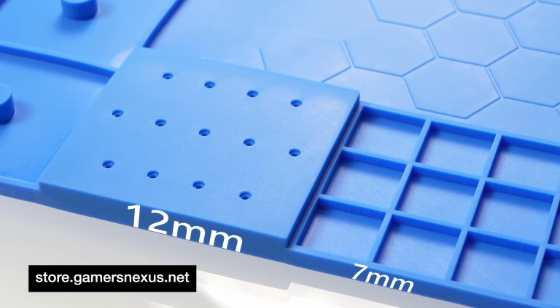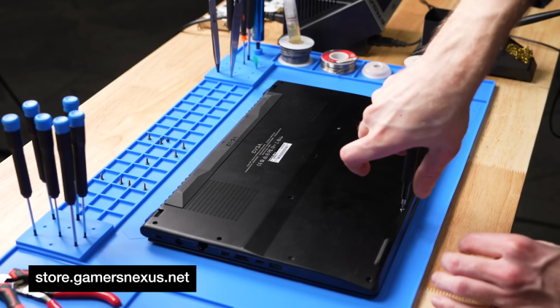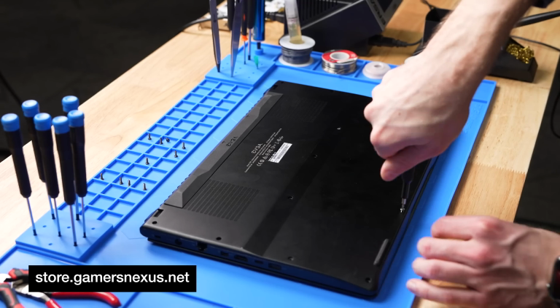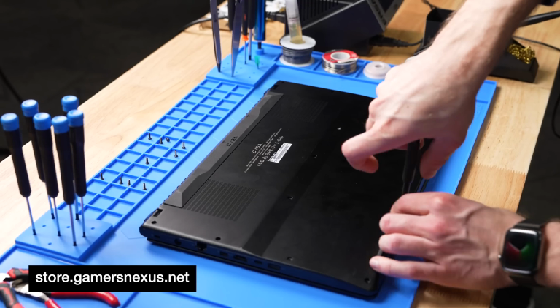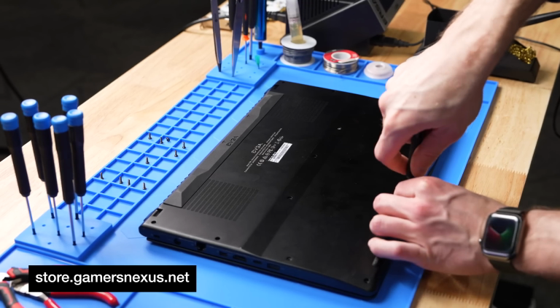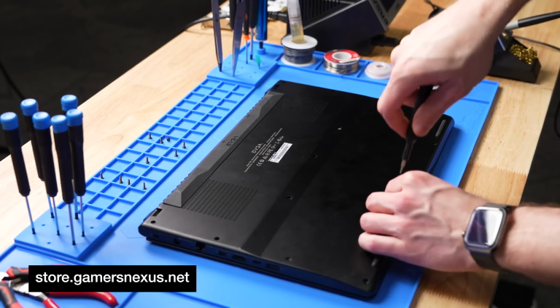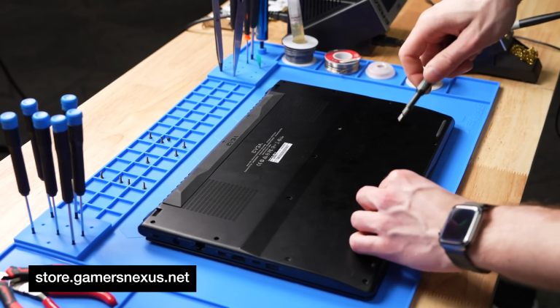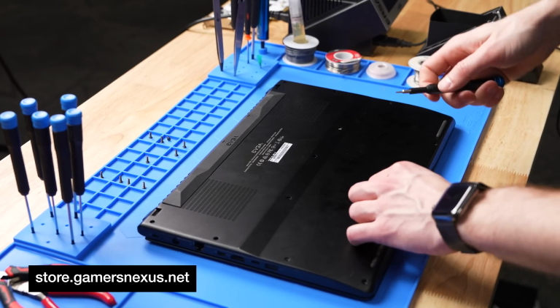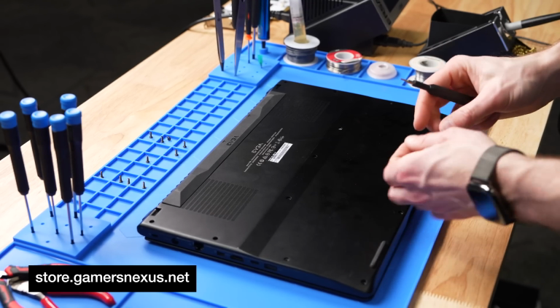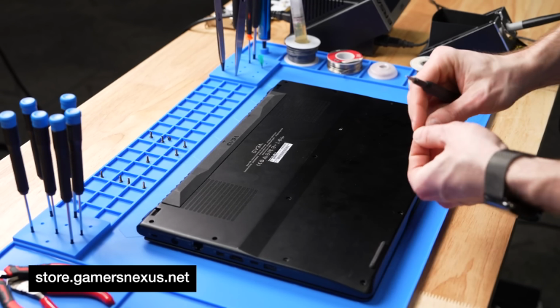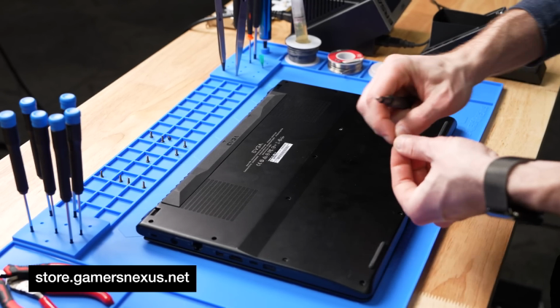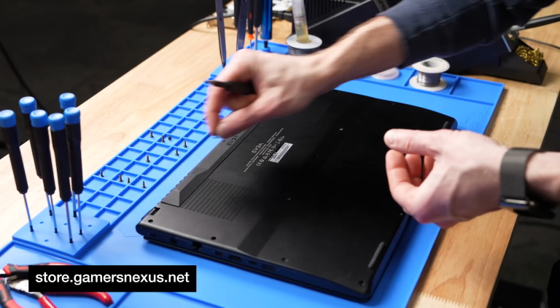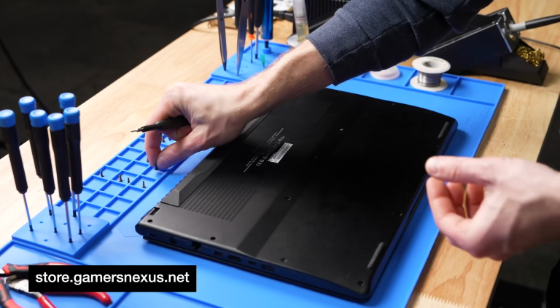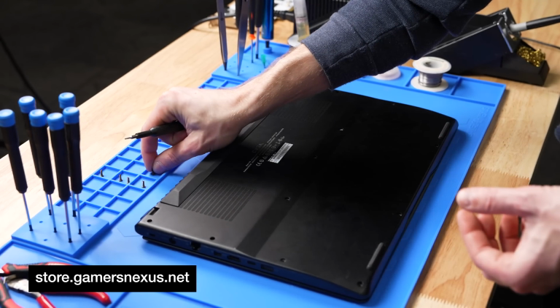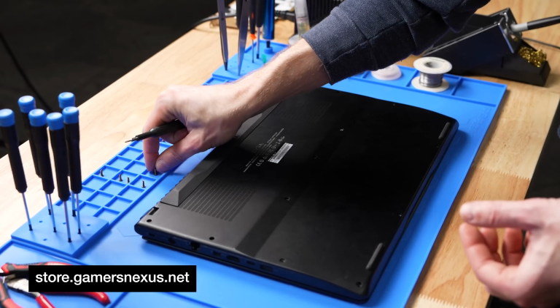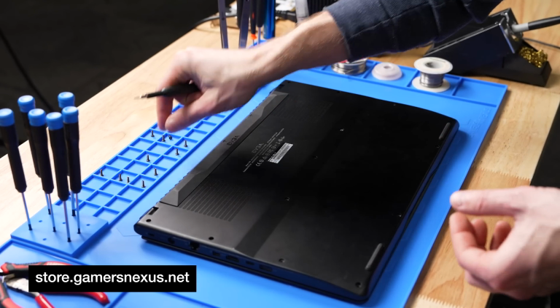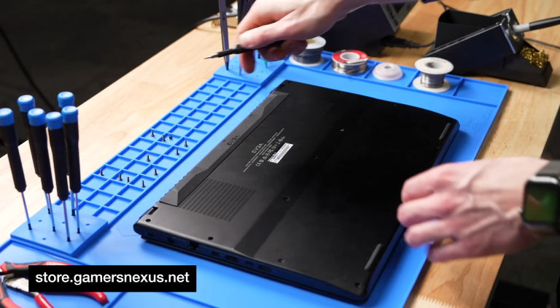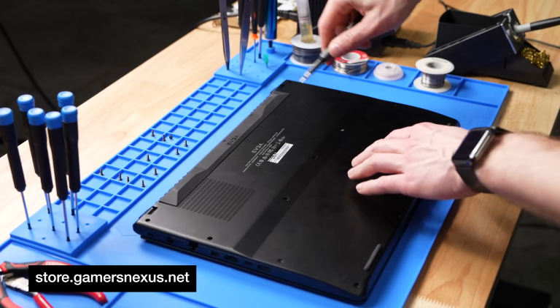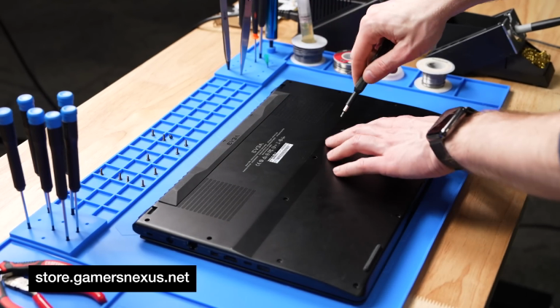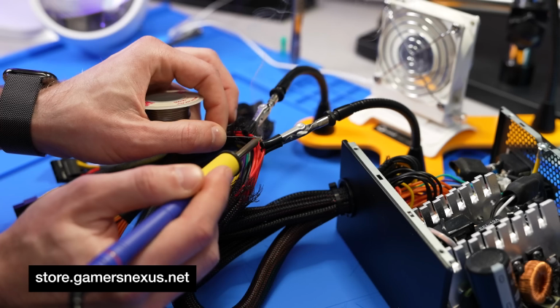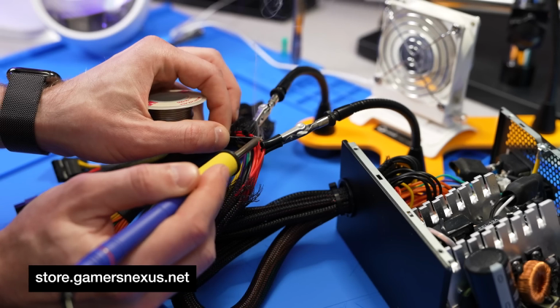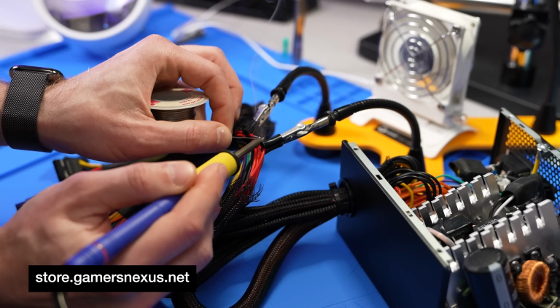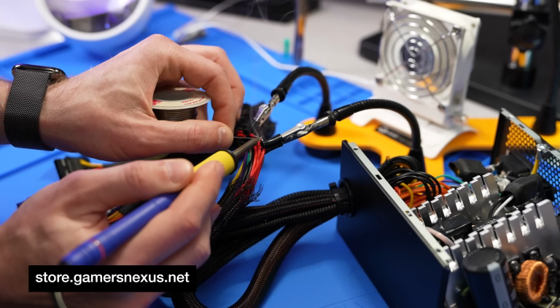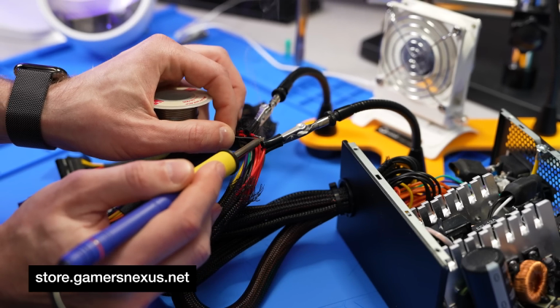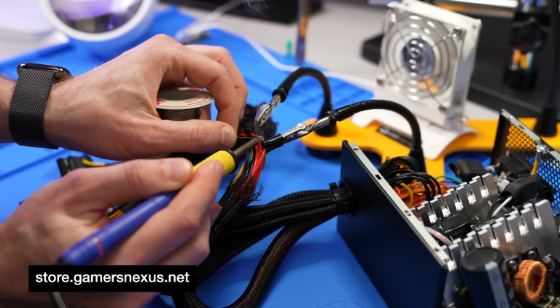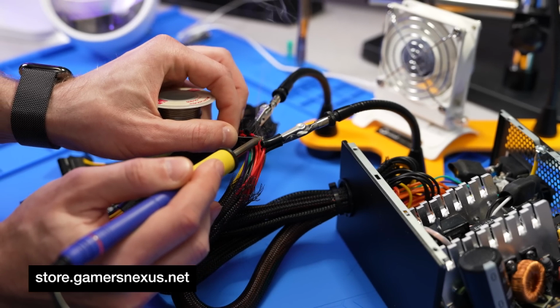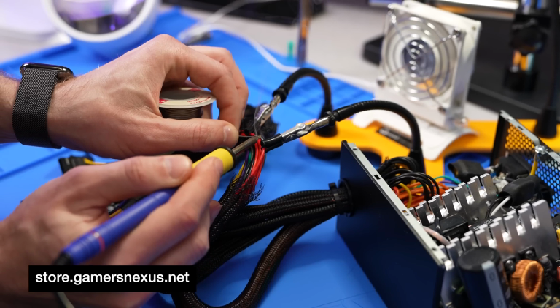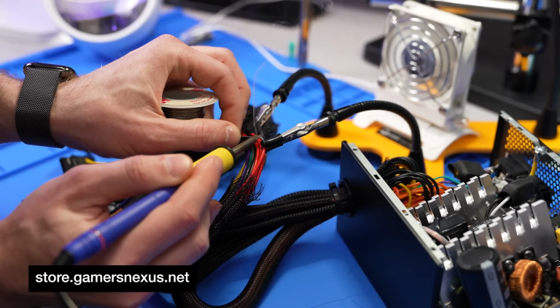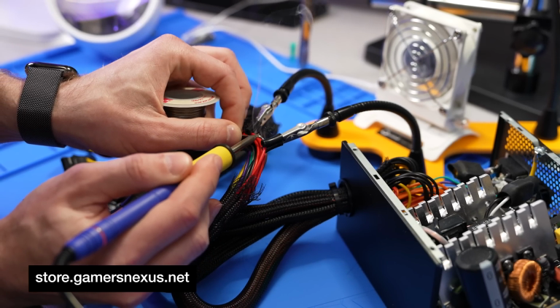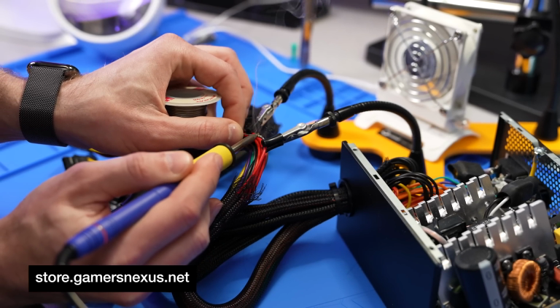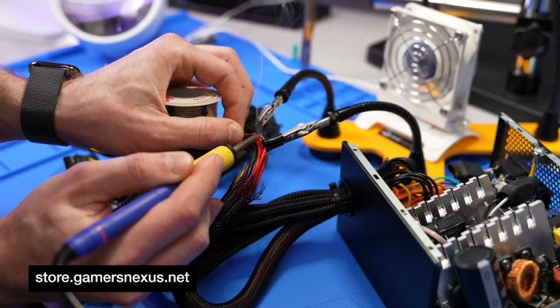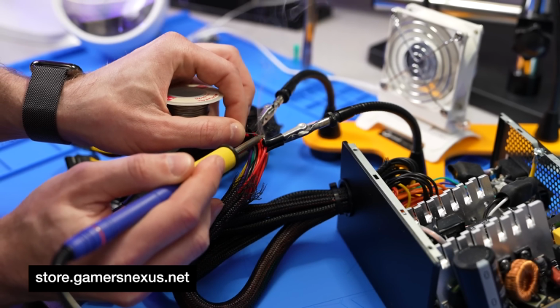It's wide enough to fit laptops and still have space for your tools, or just to support a set of helping hands on the mat.